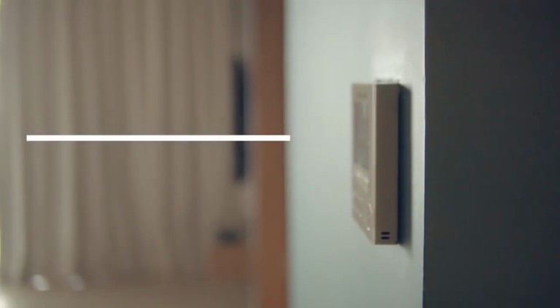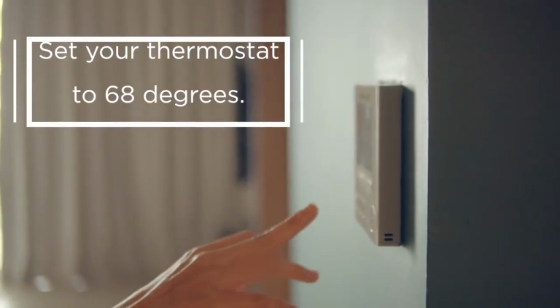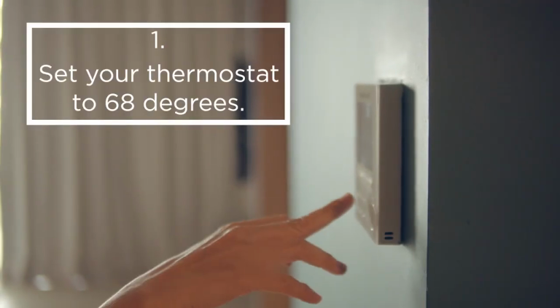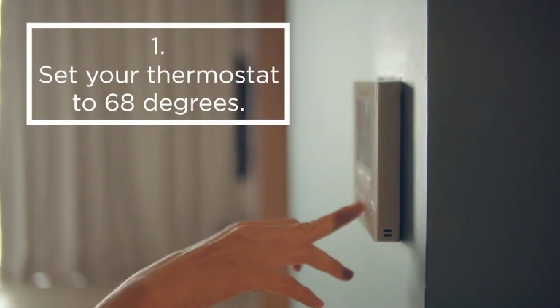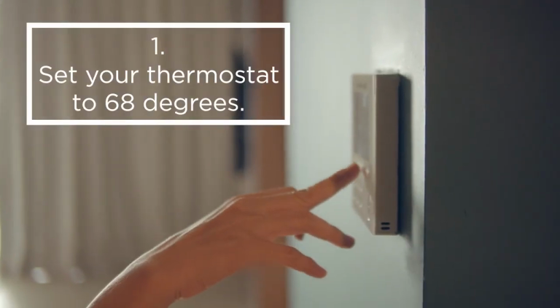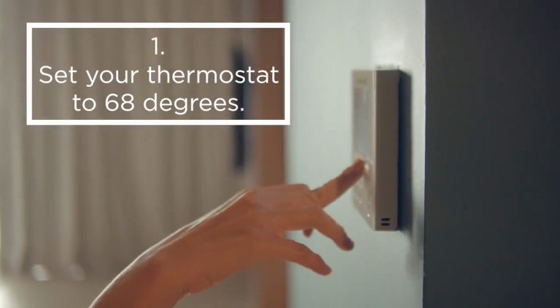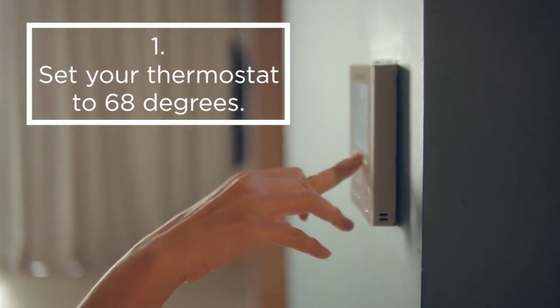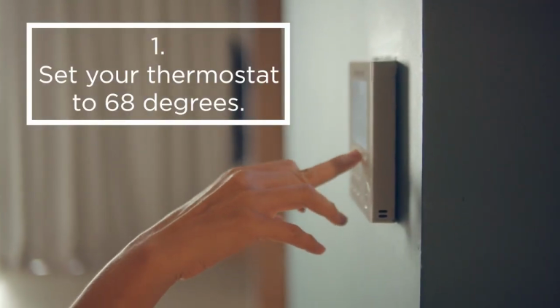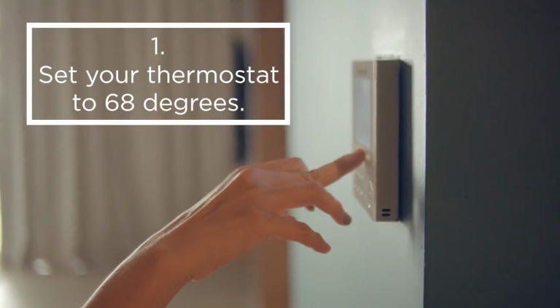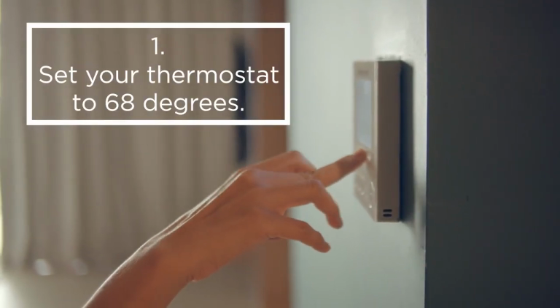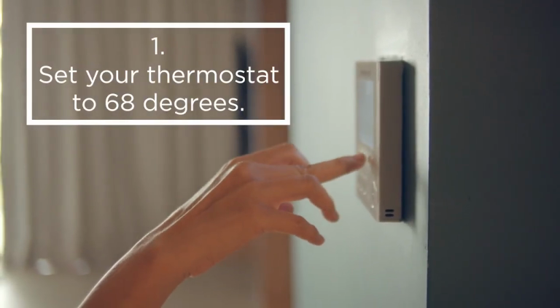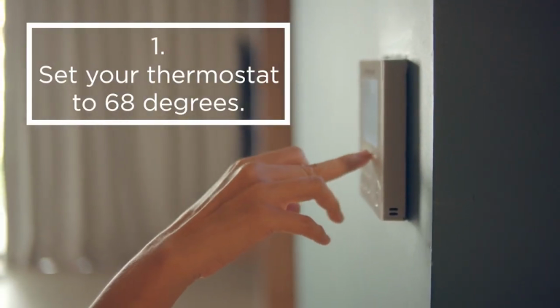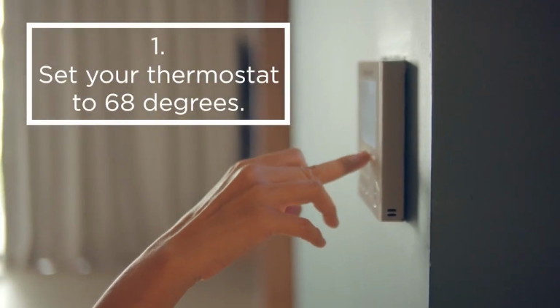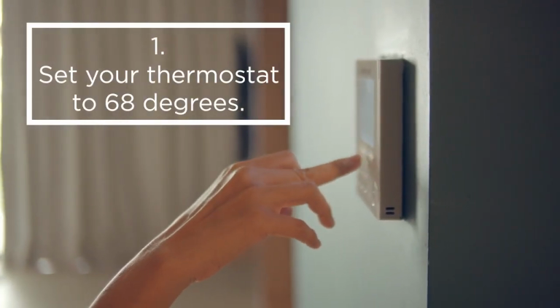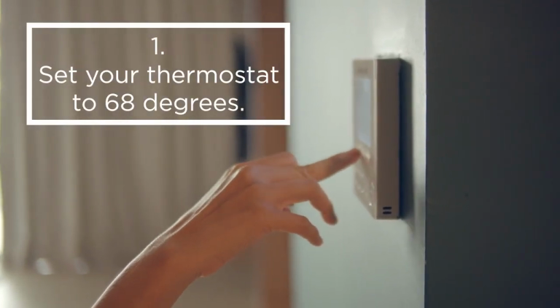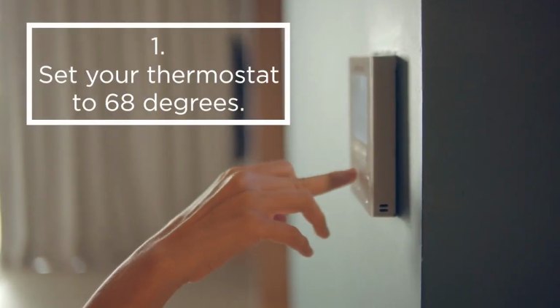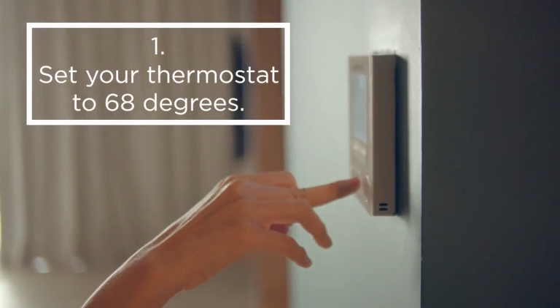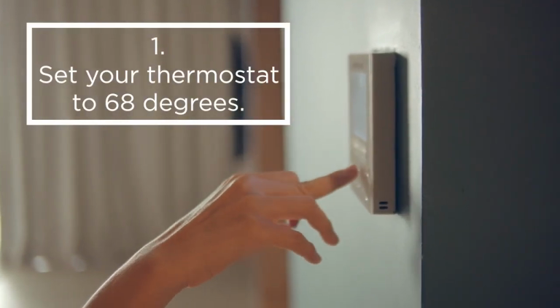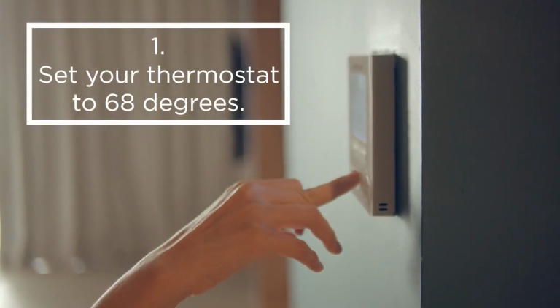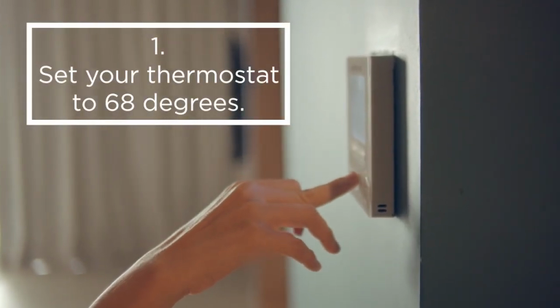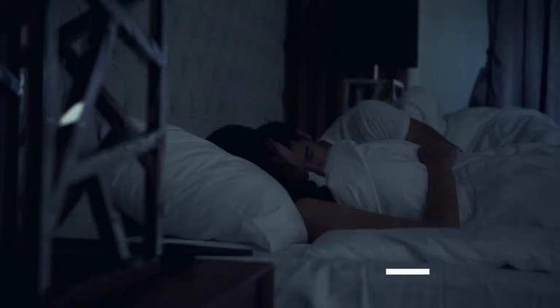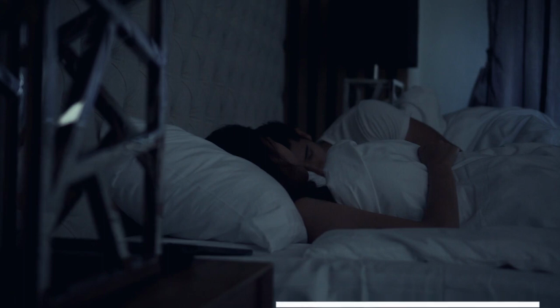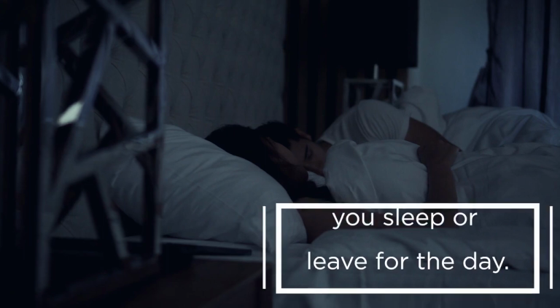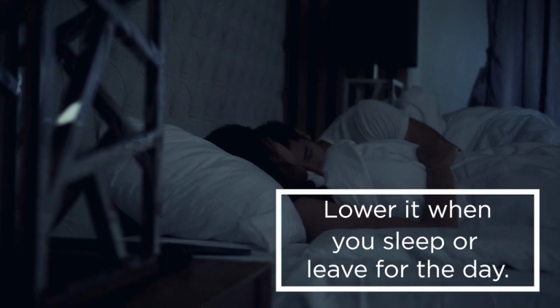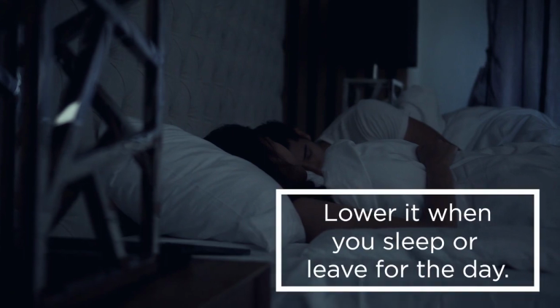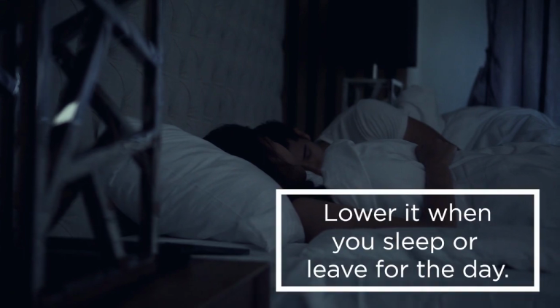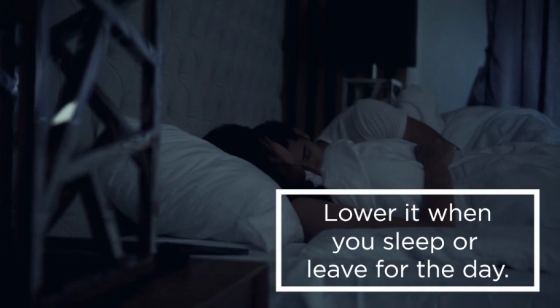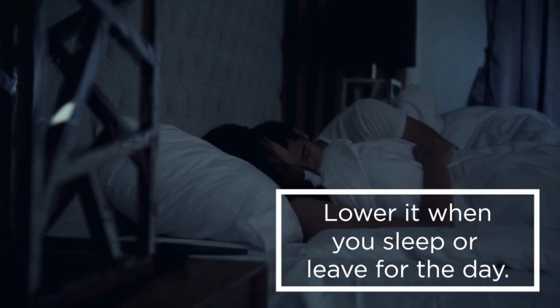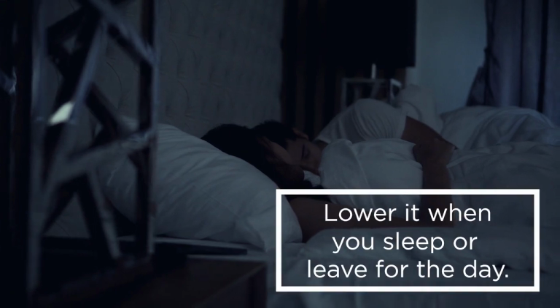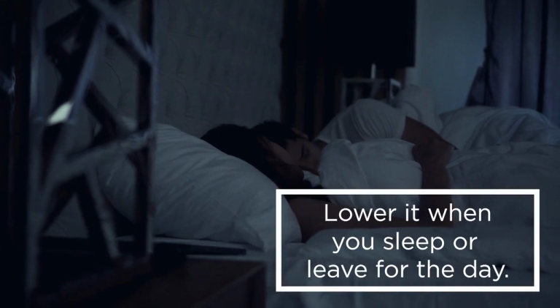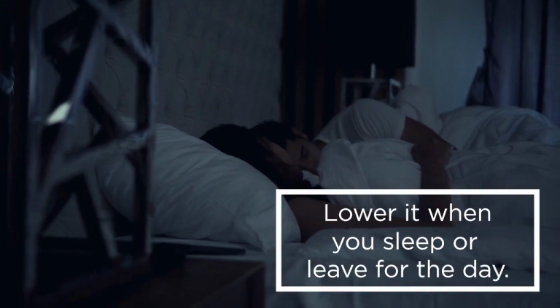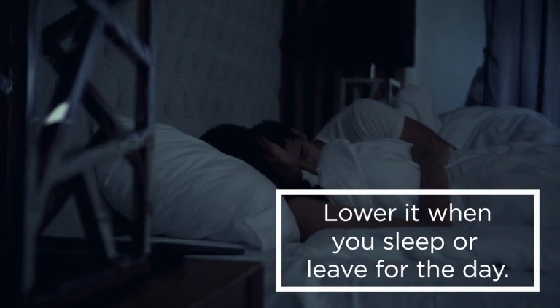1. When you're home and awake, set your thermostat to 68 degrees, then lower it when you sleep or leave for the day.